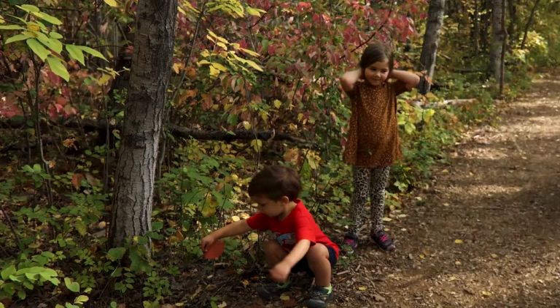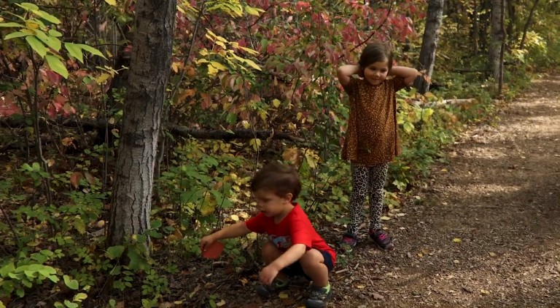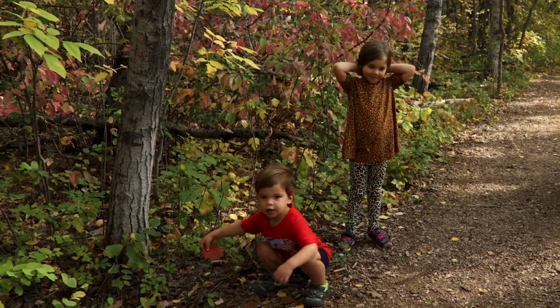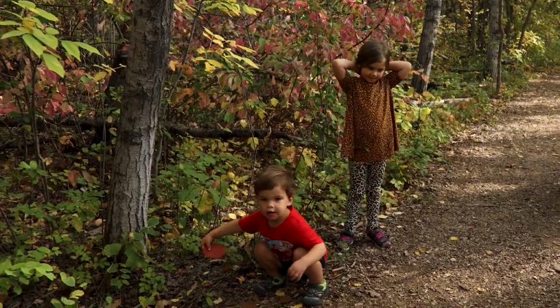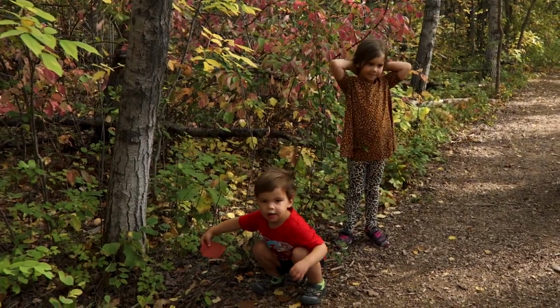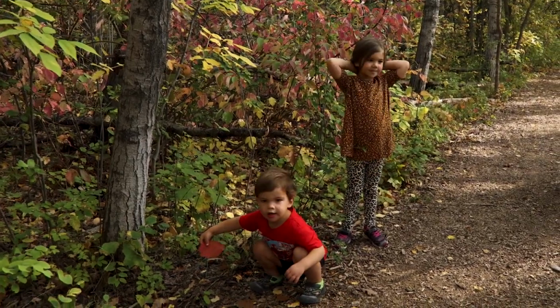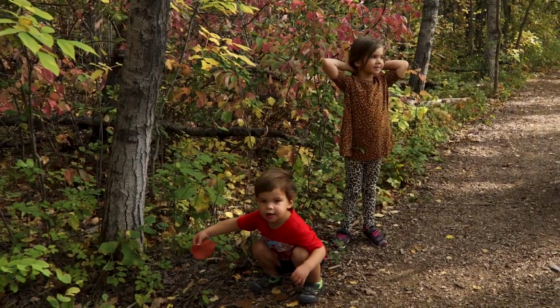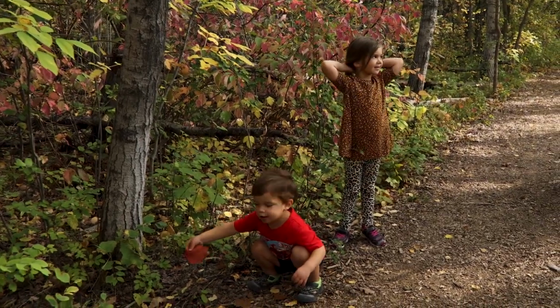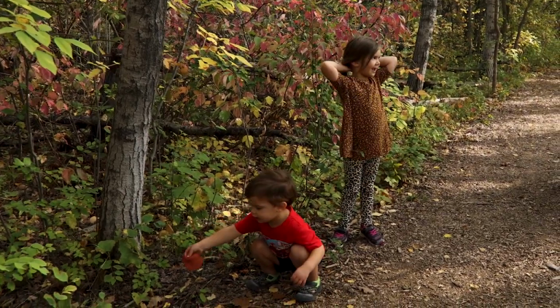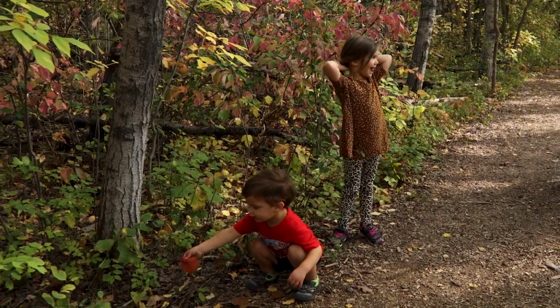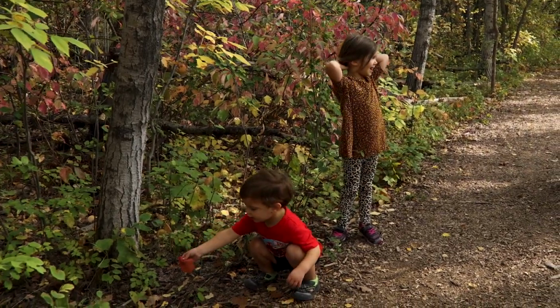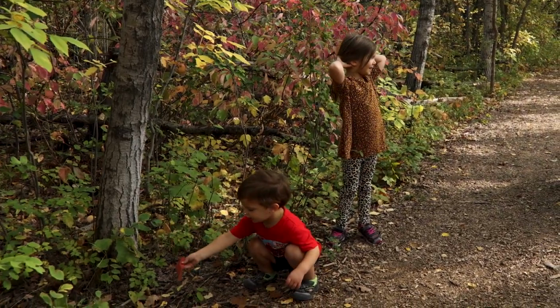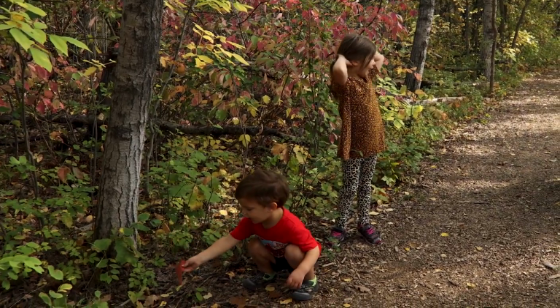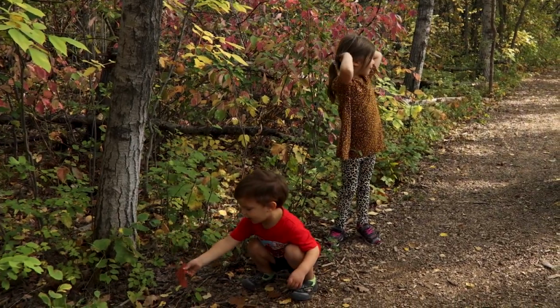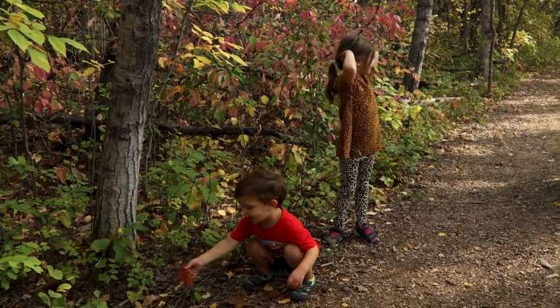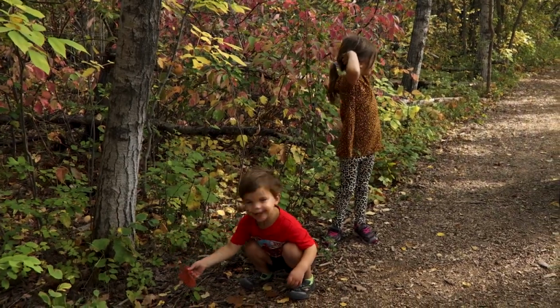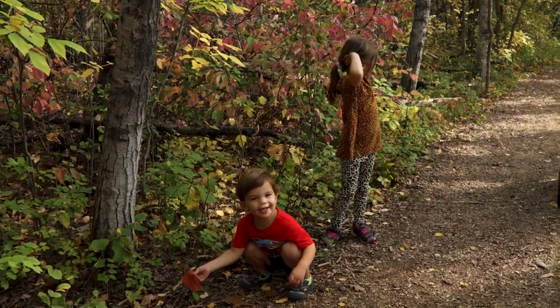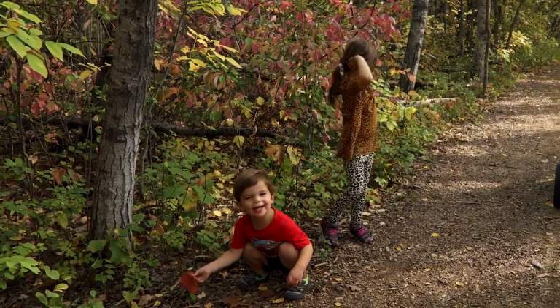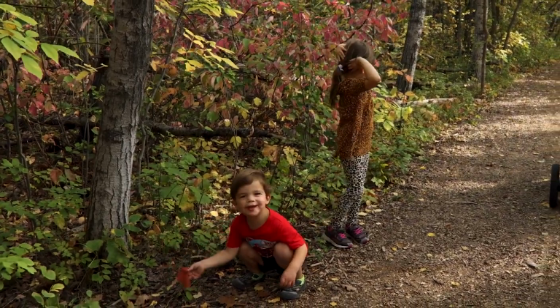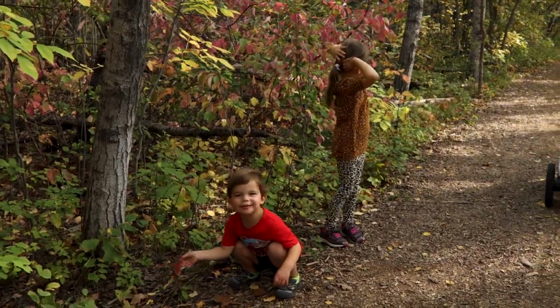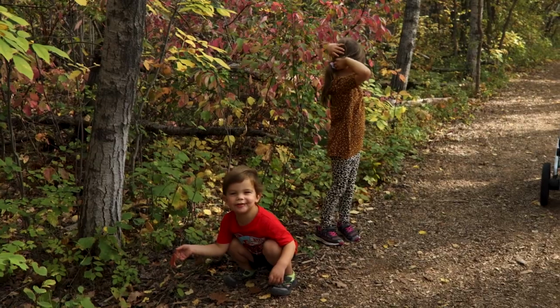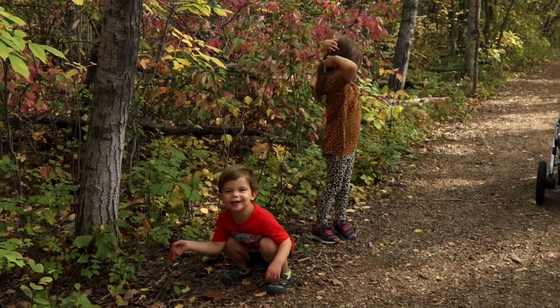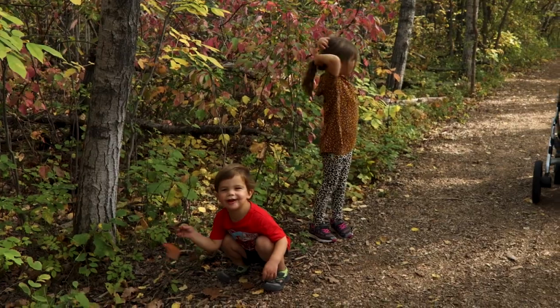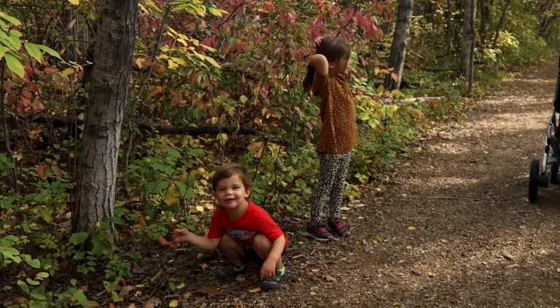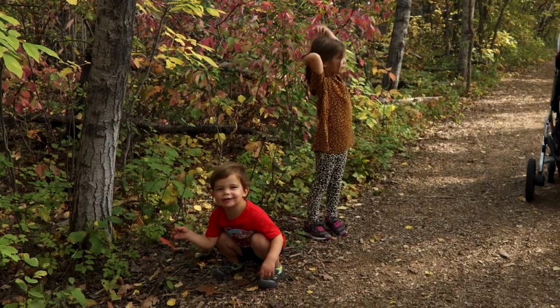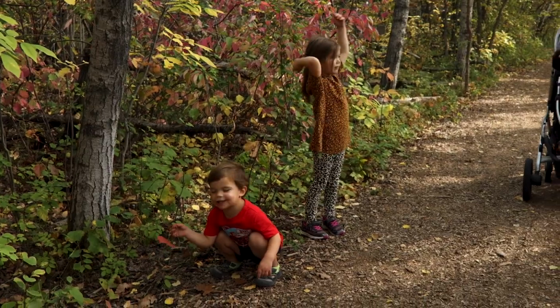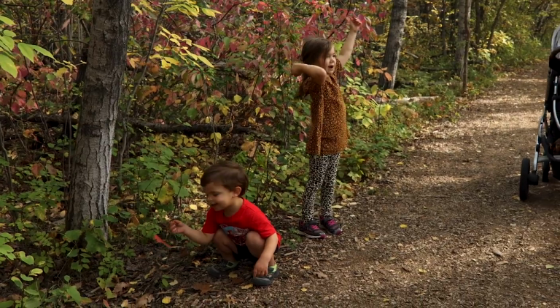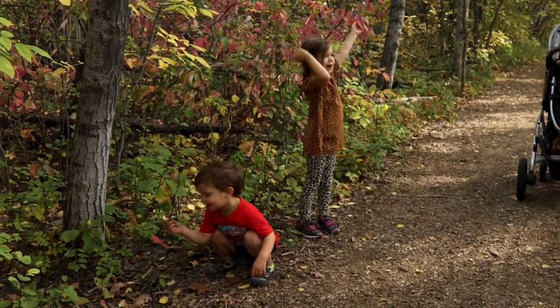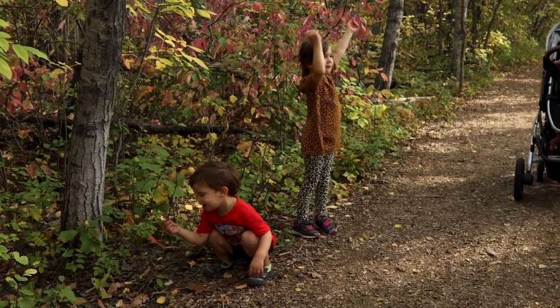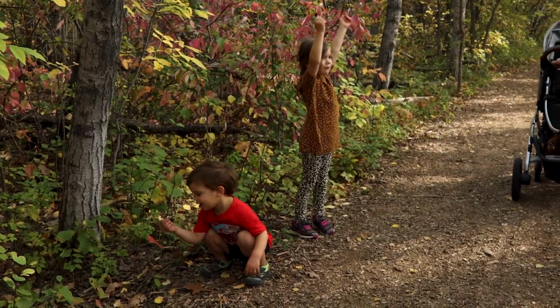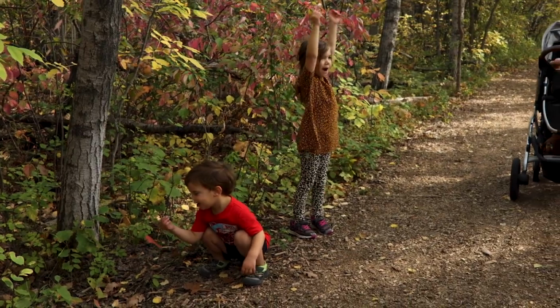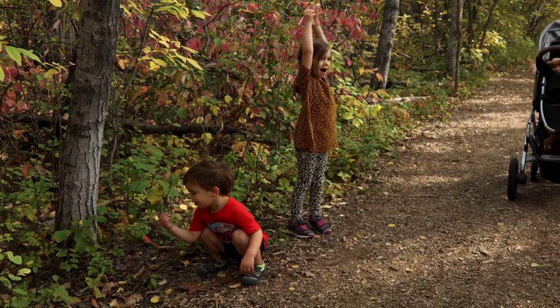You like the trails too? Yeah, I like the trails. We like to run and walk.